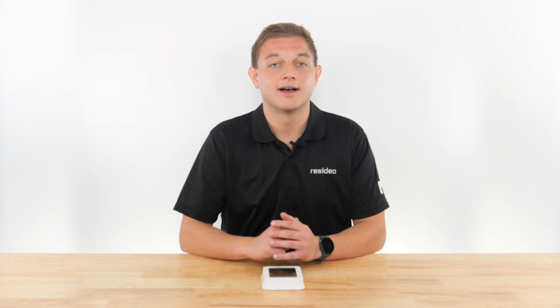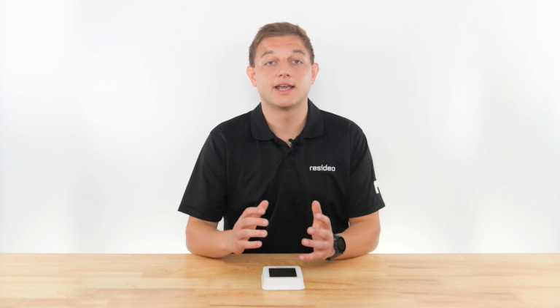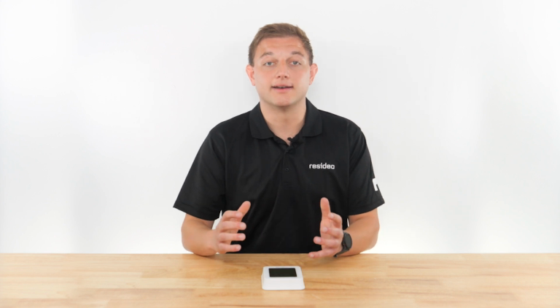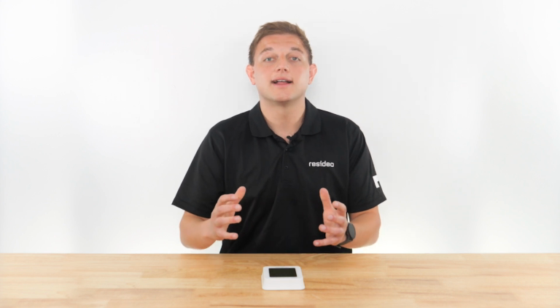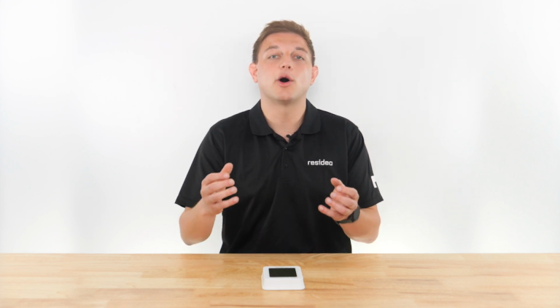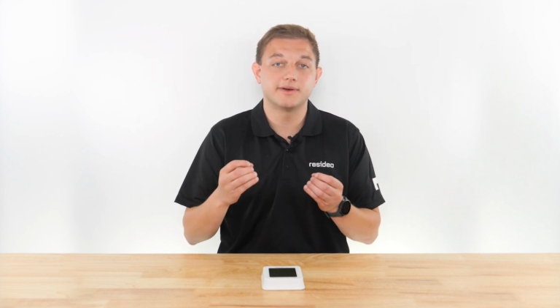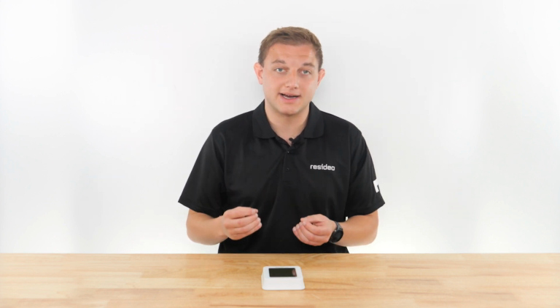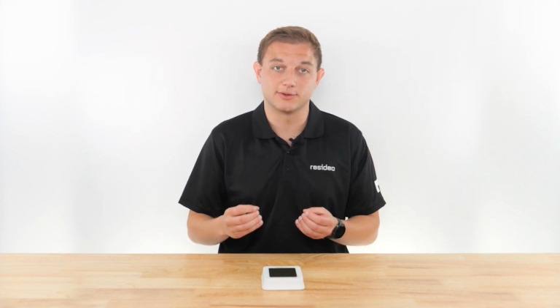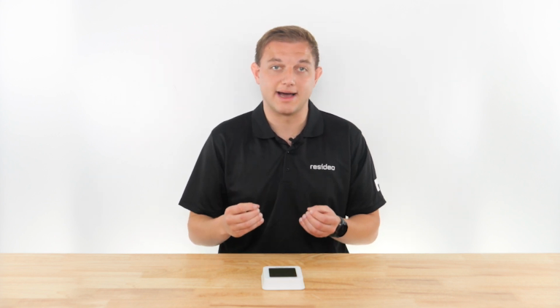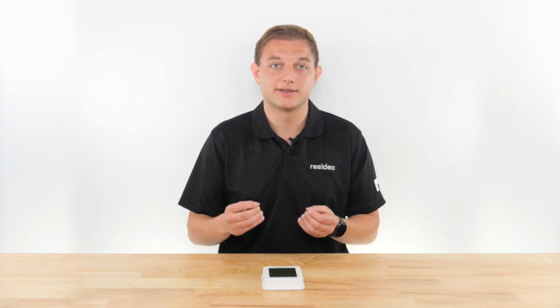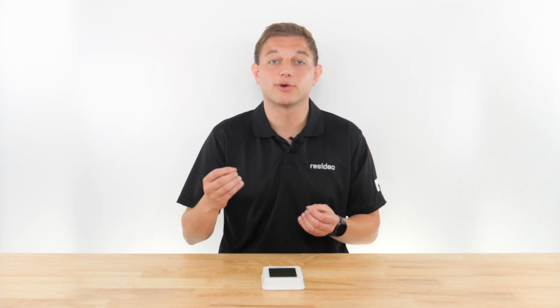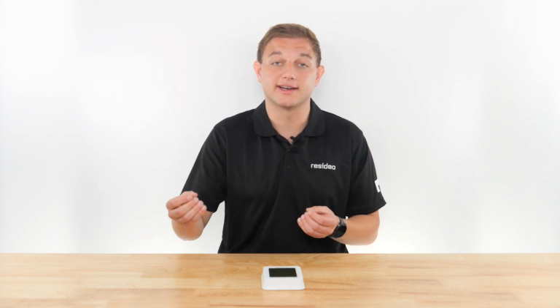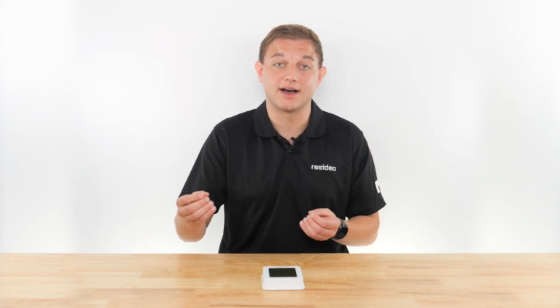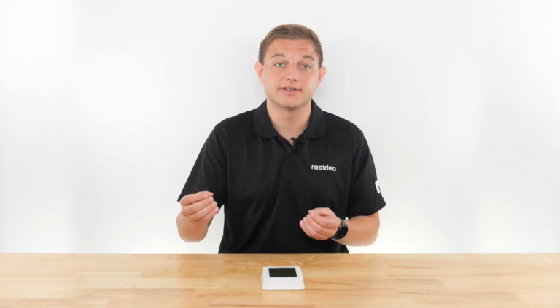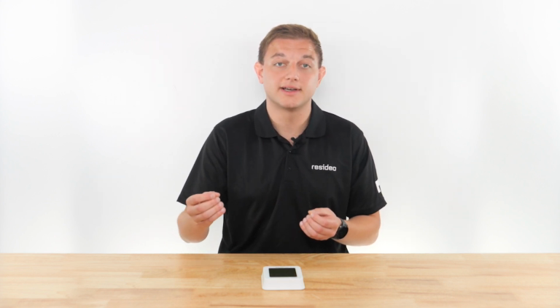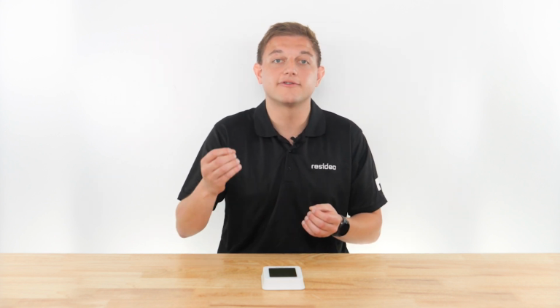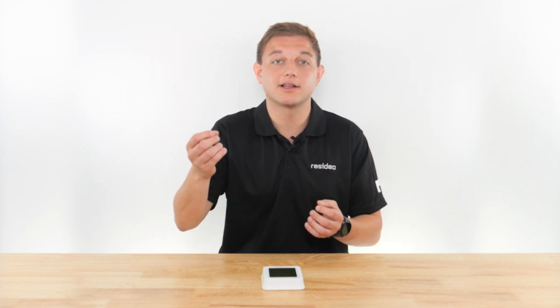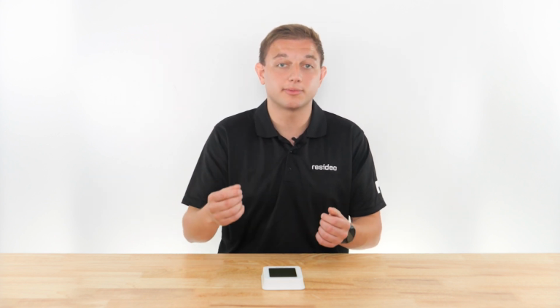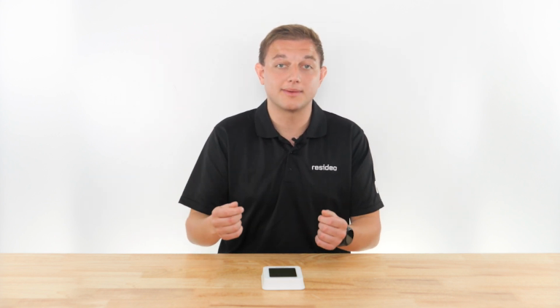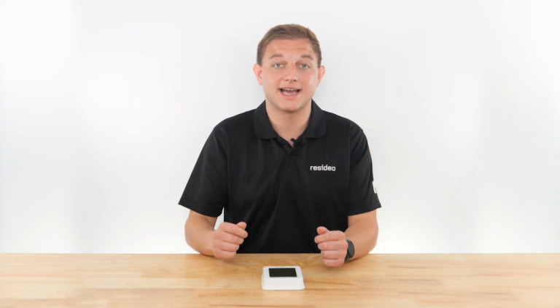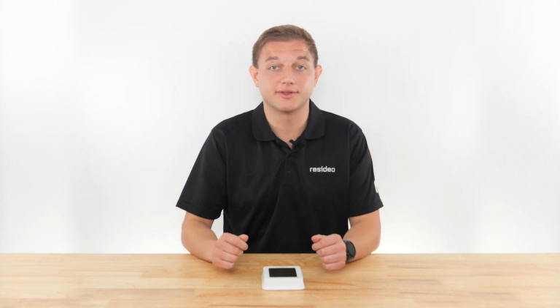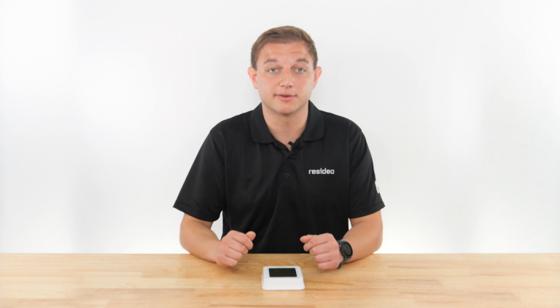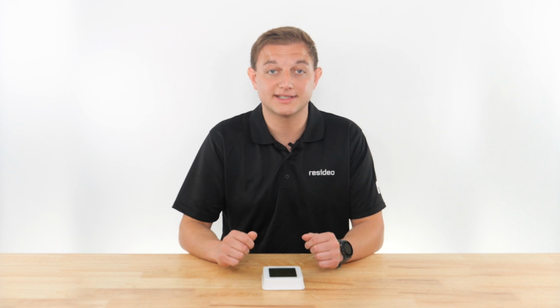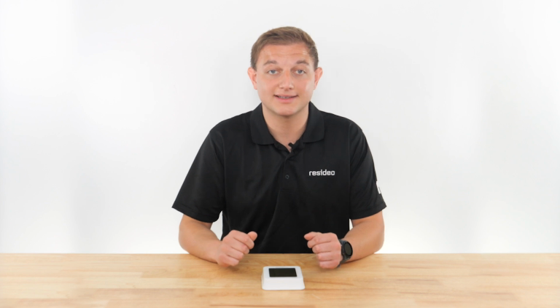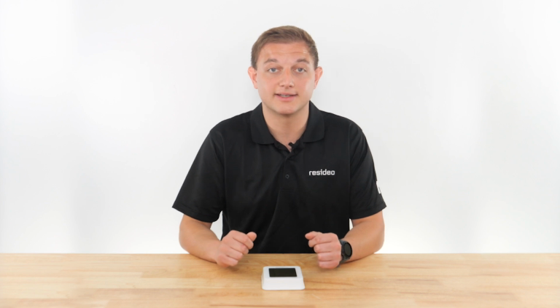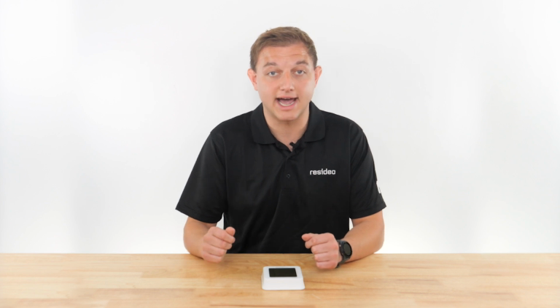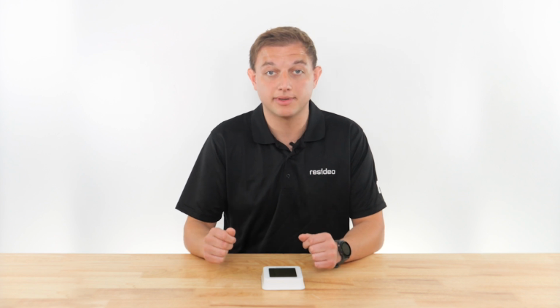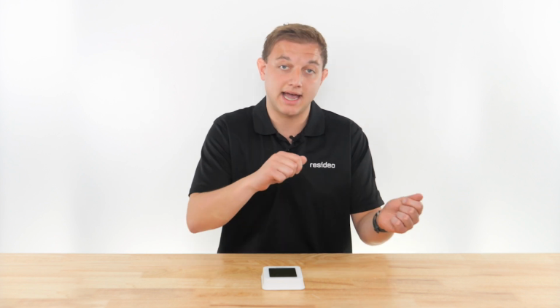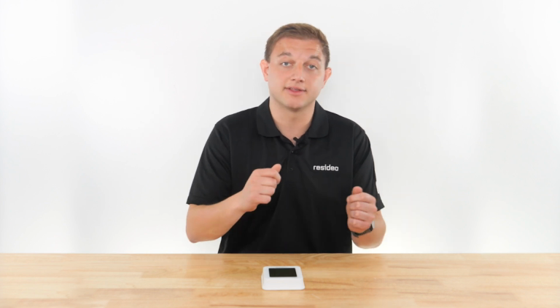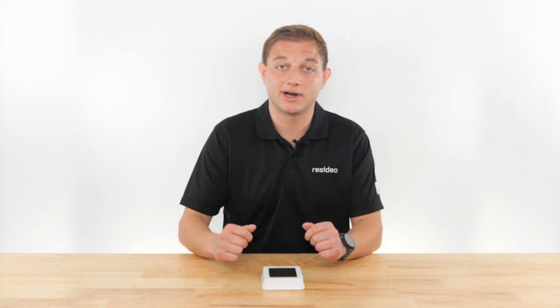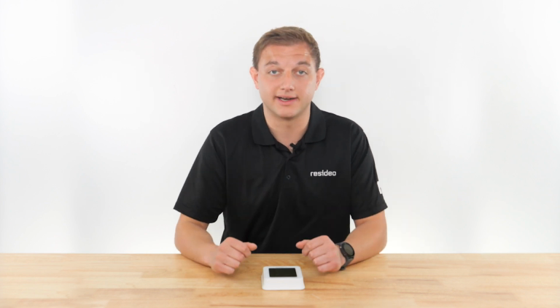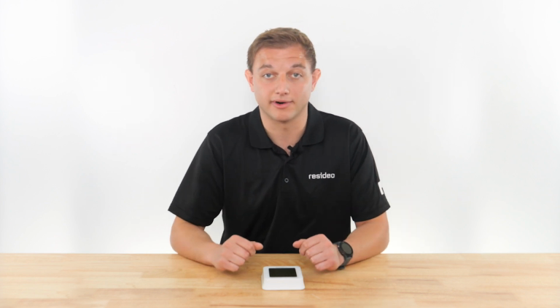Again, help them download the app, create an account, and follow the prompts to add the thermostat to the app and their Wi-Fi network.